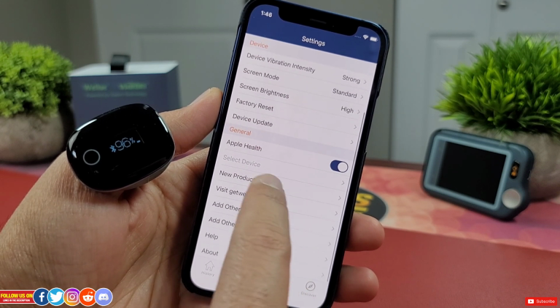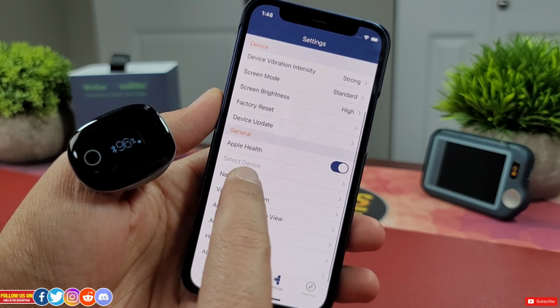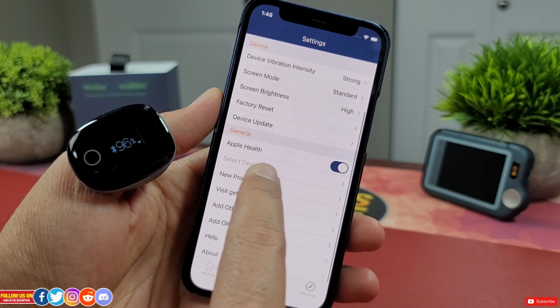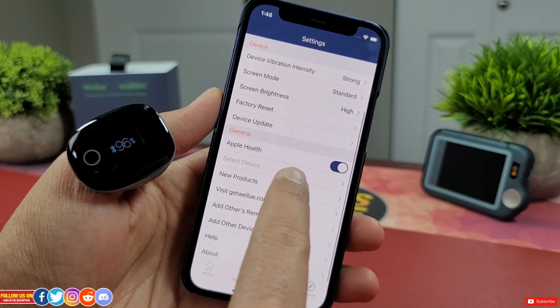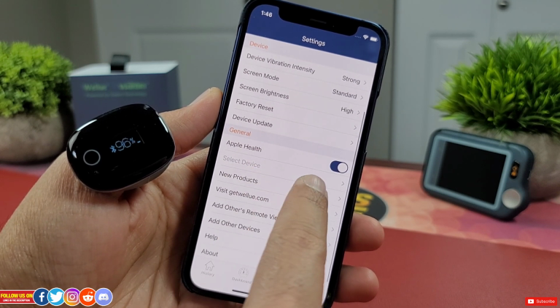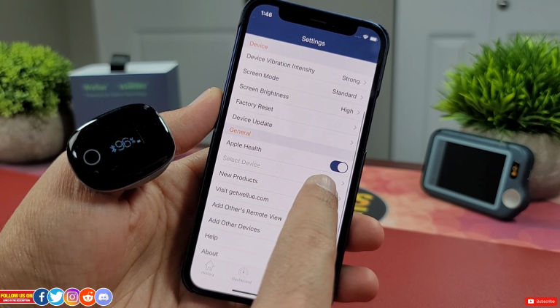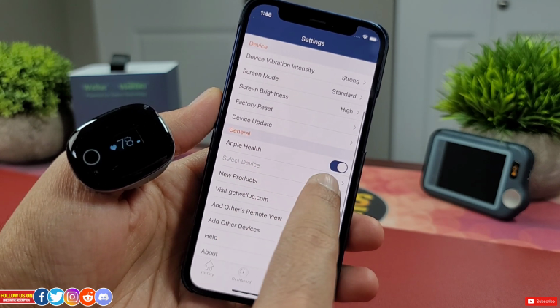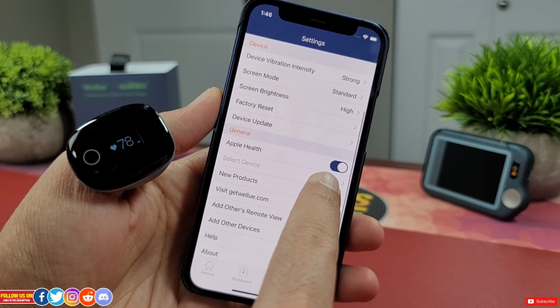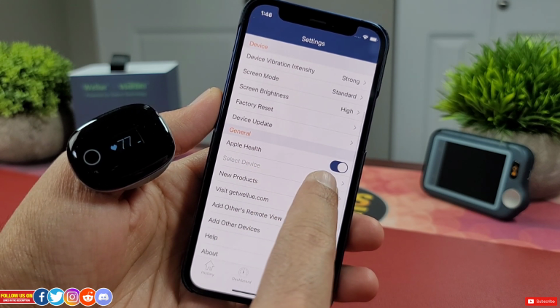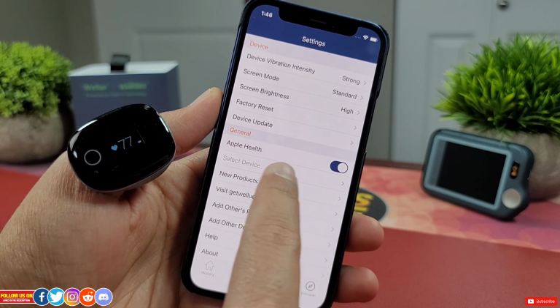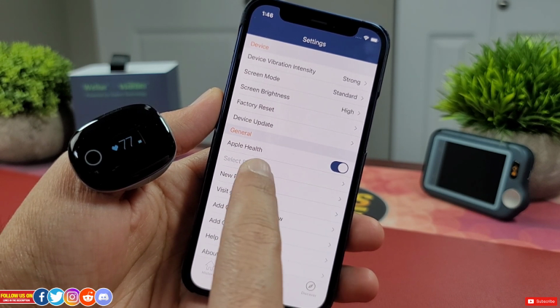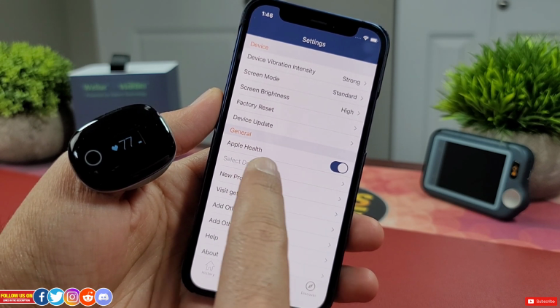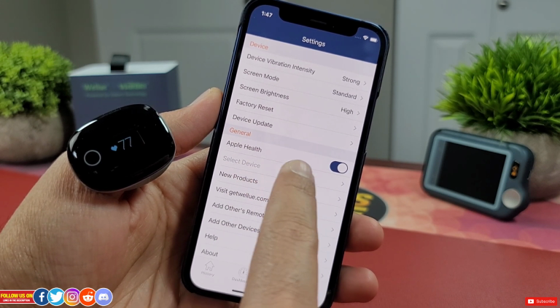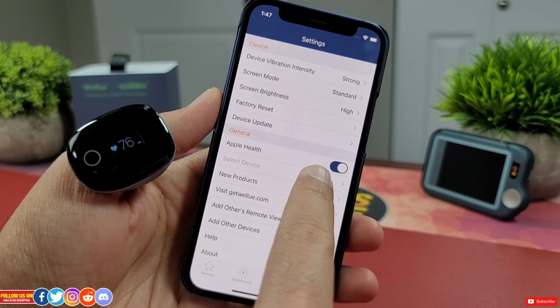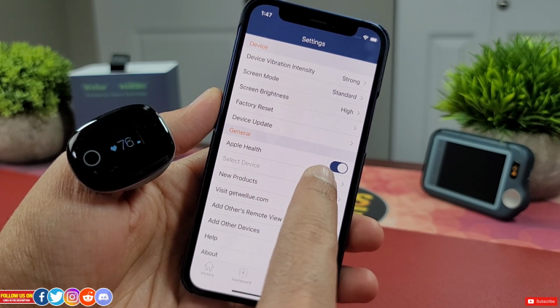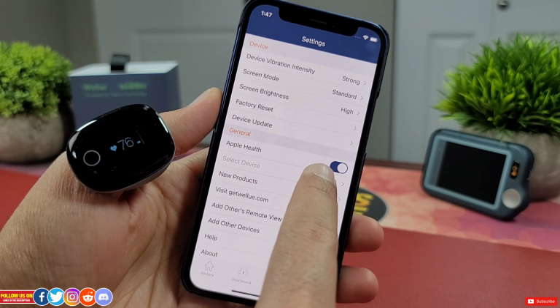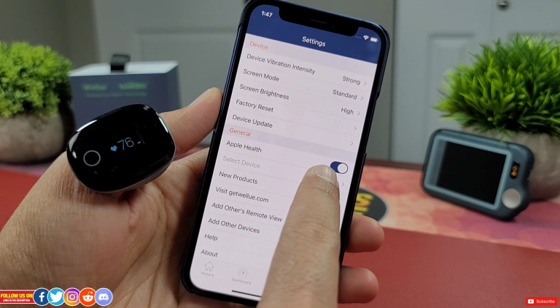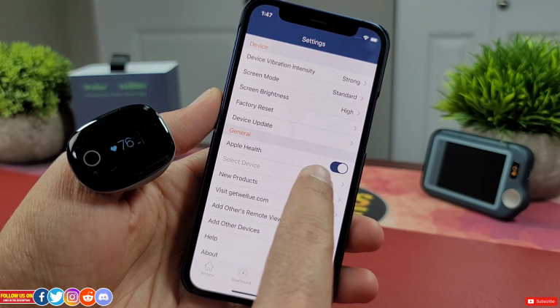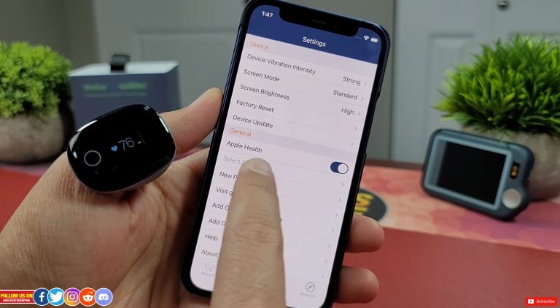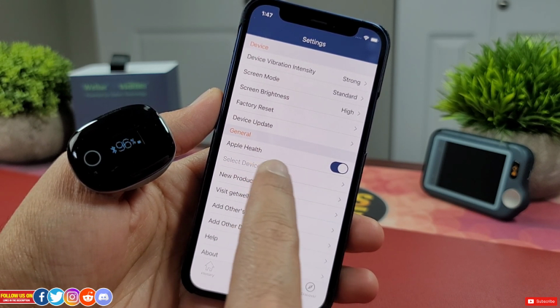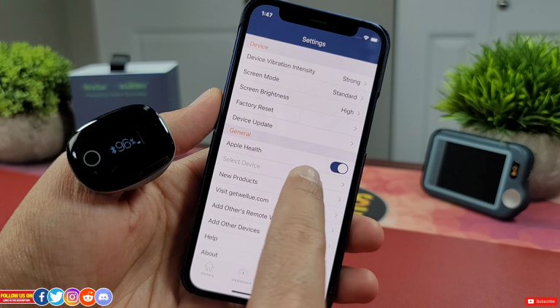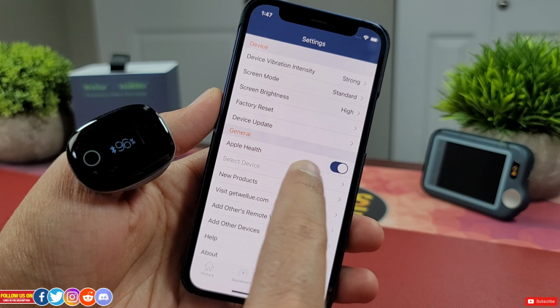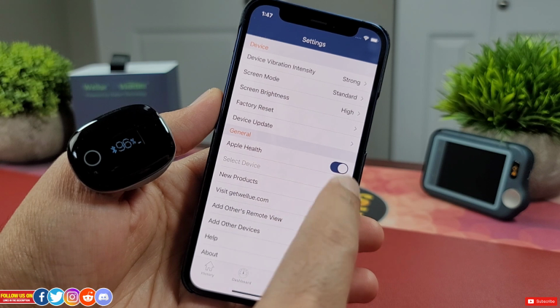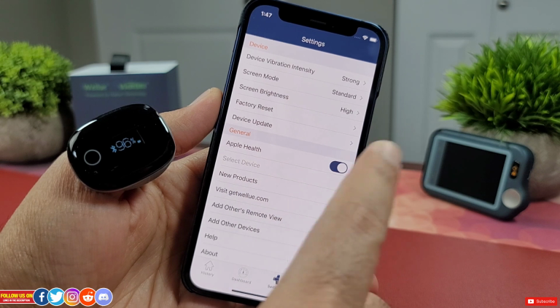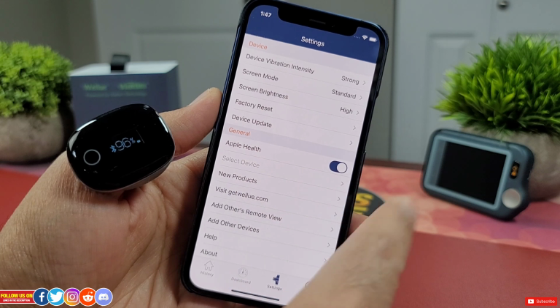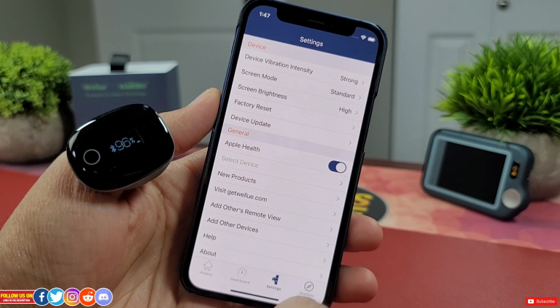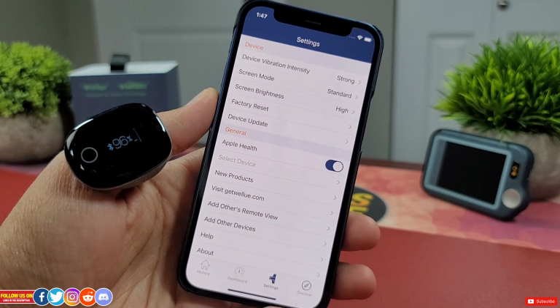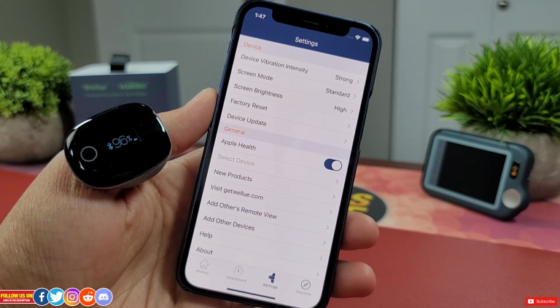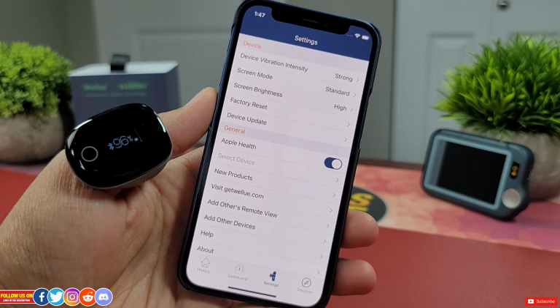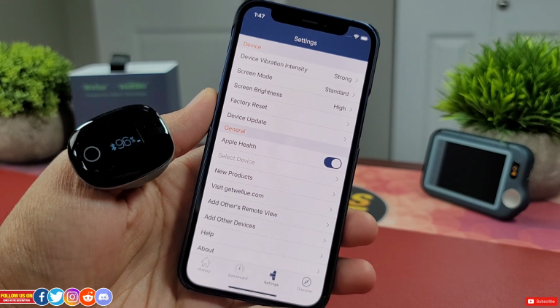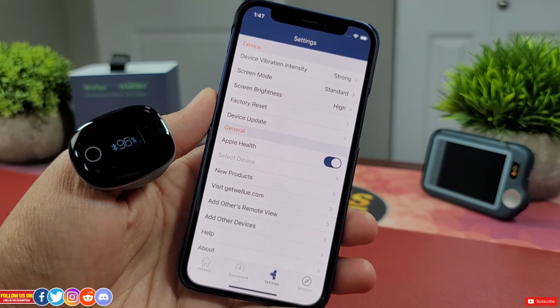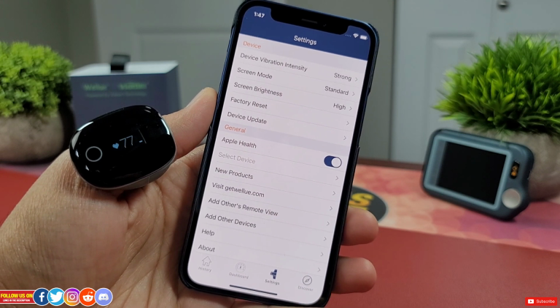With Apple, I do get an option to sync the data with Apple Health, which is very good.